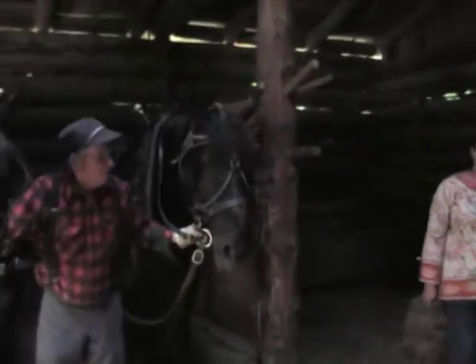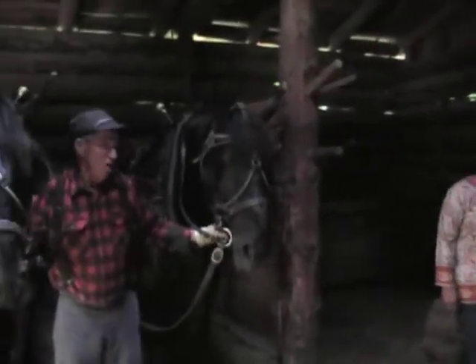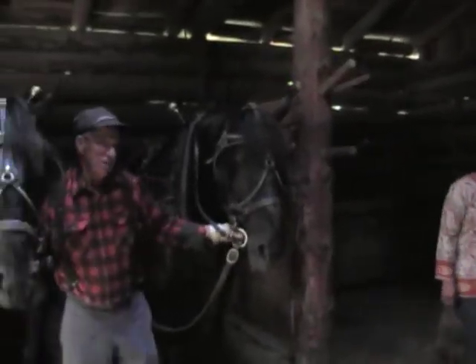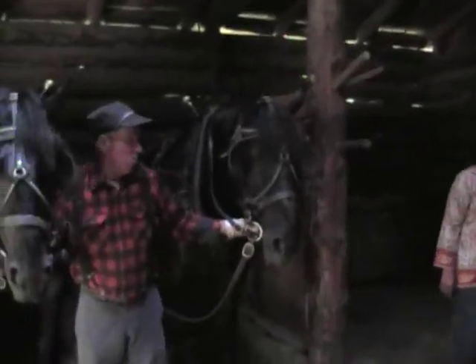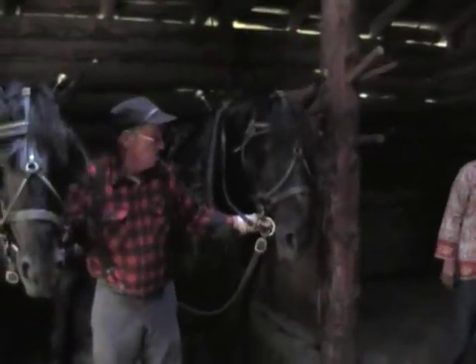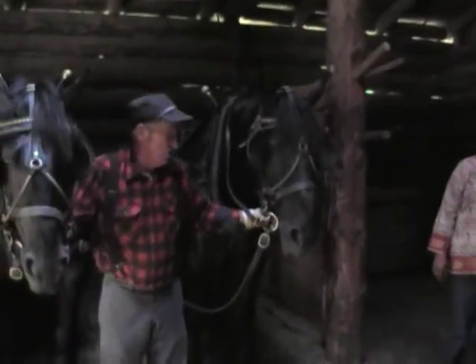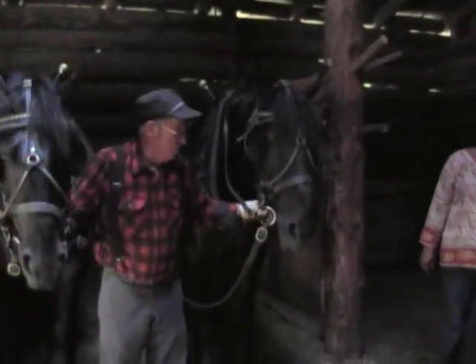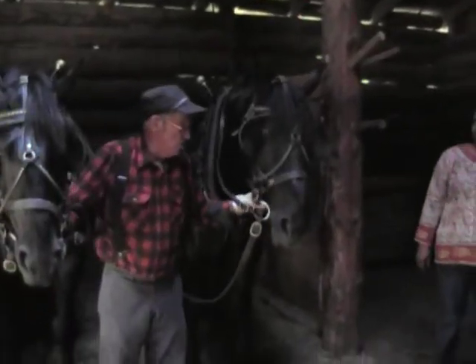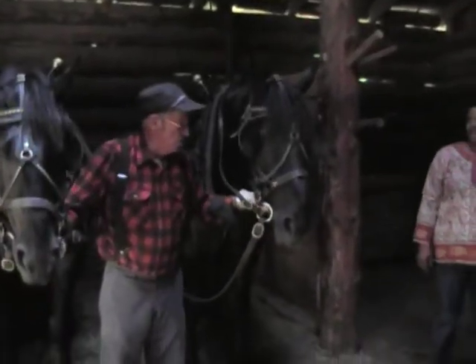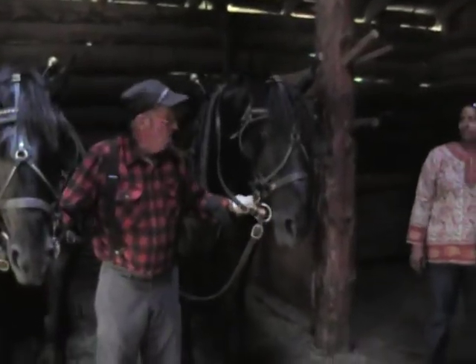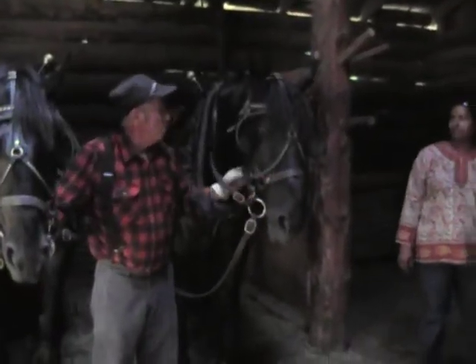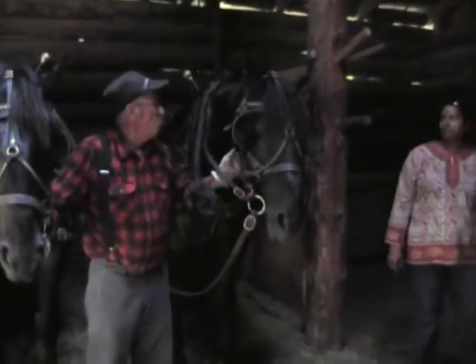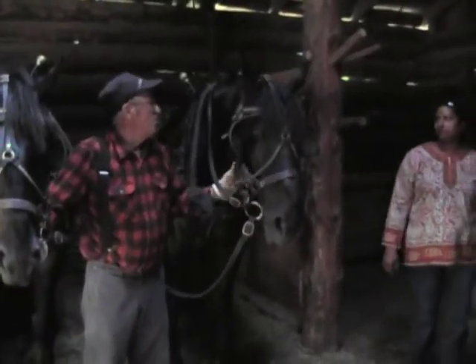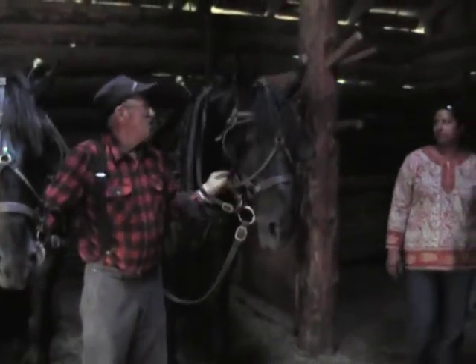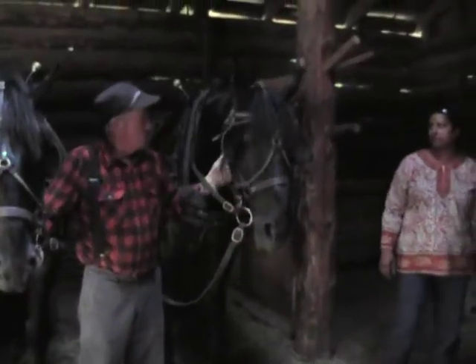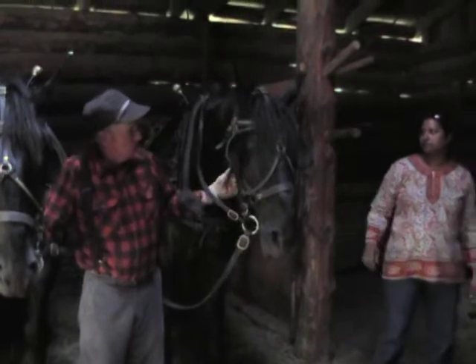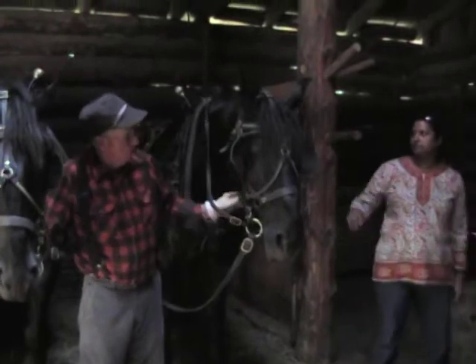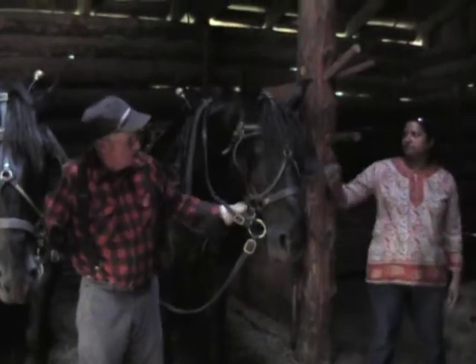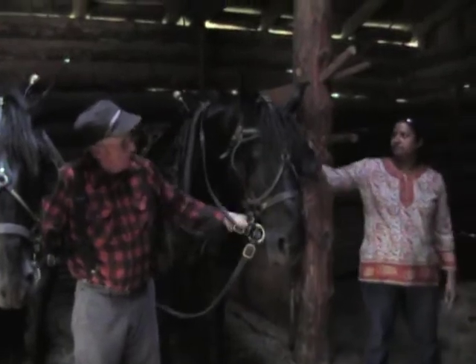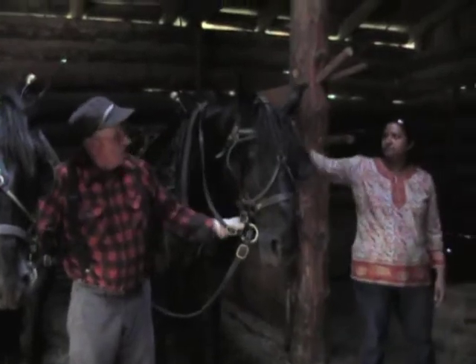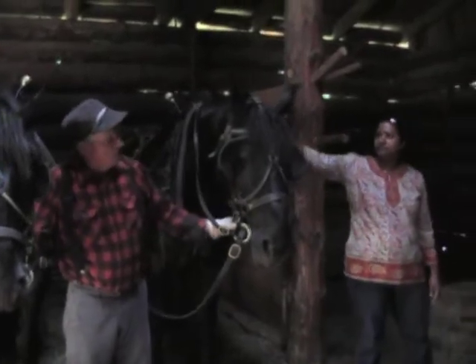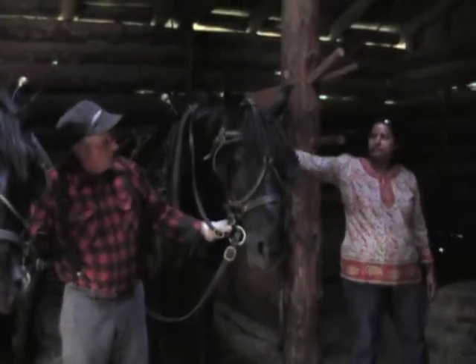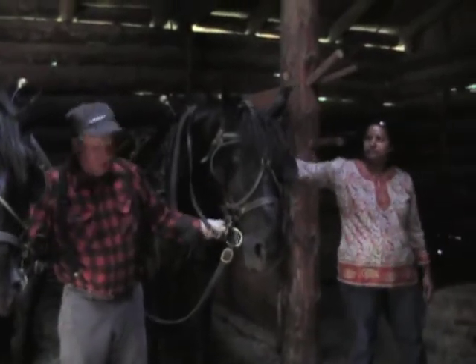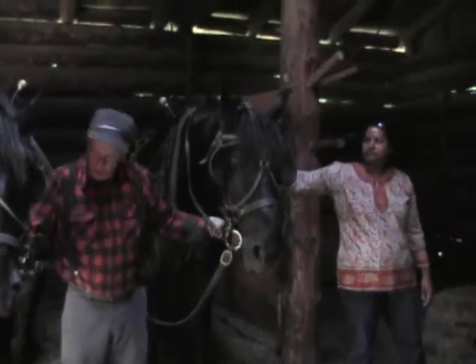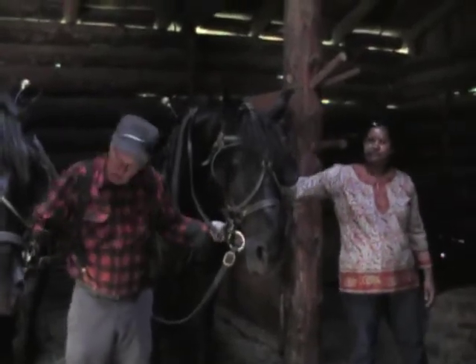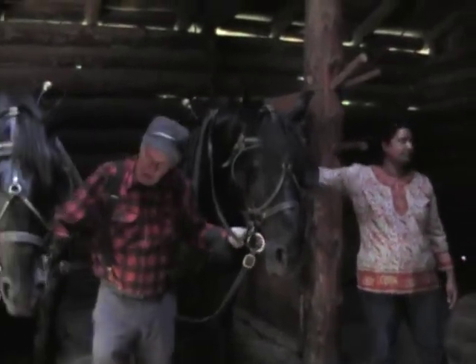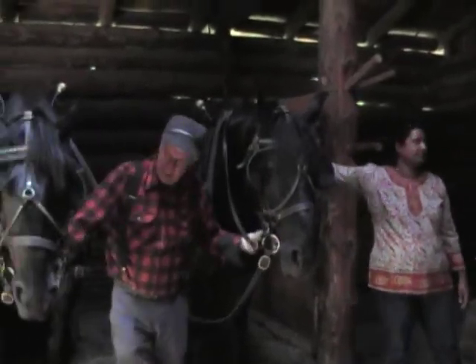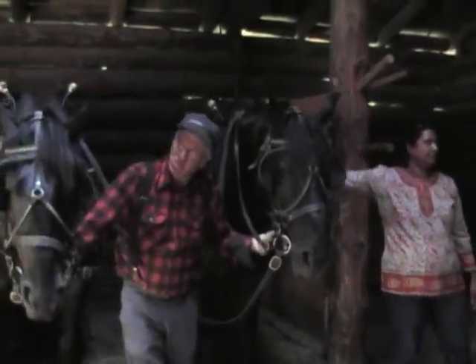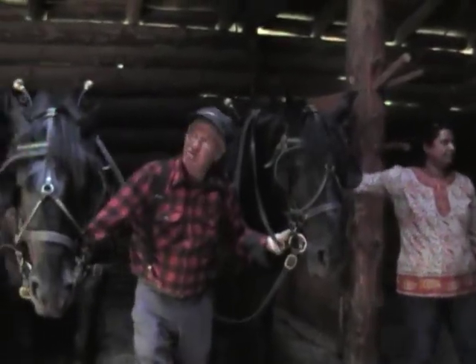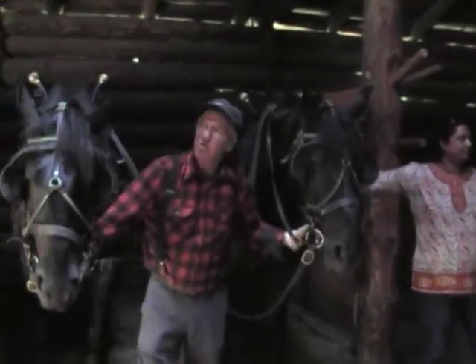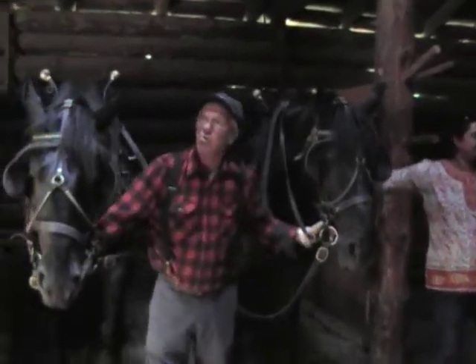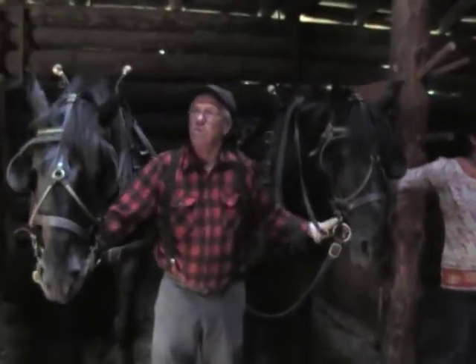You want to pet the horses or take pictures, you're sure welcome. They're both friendly. This is Luke — he's eight years old. This is Max — he's seven years old.